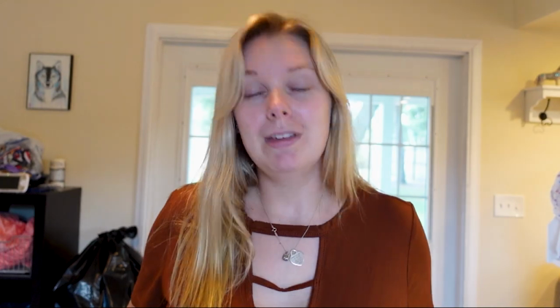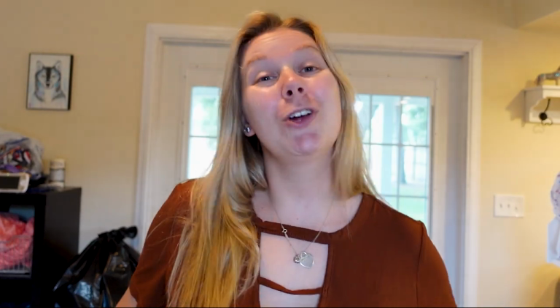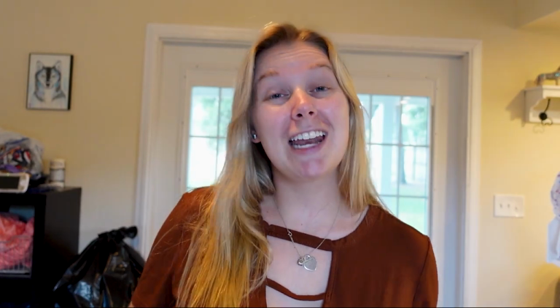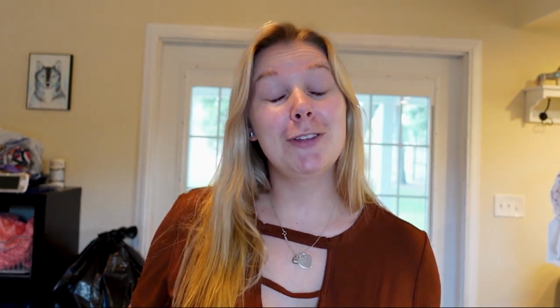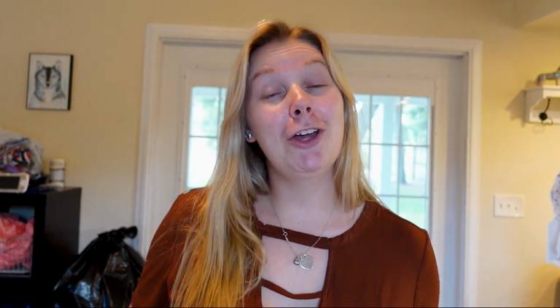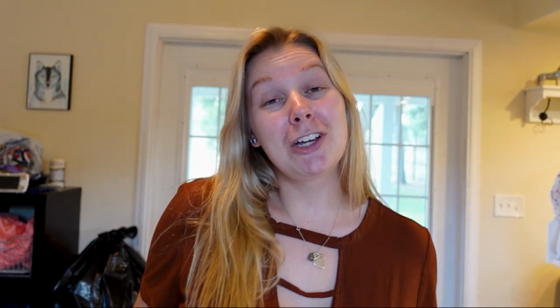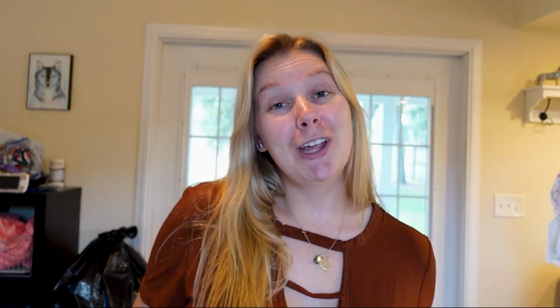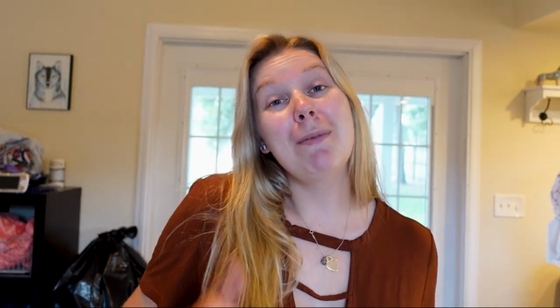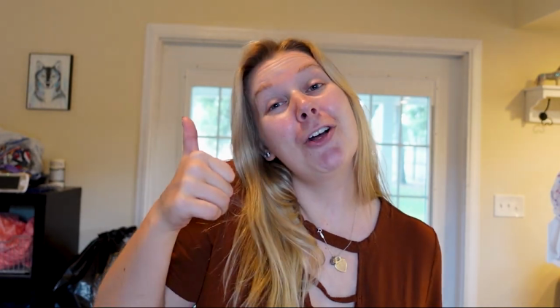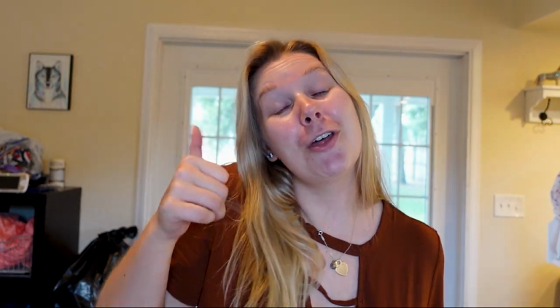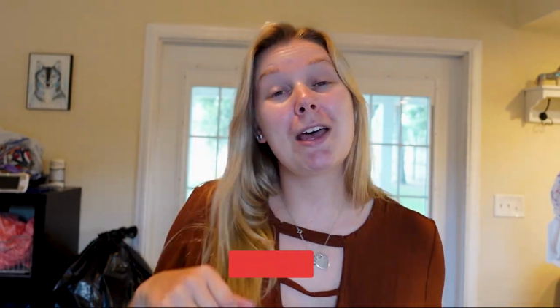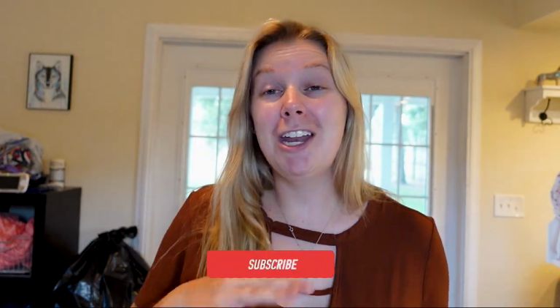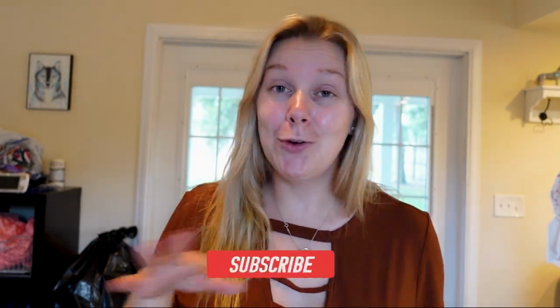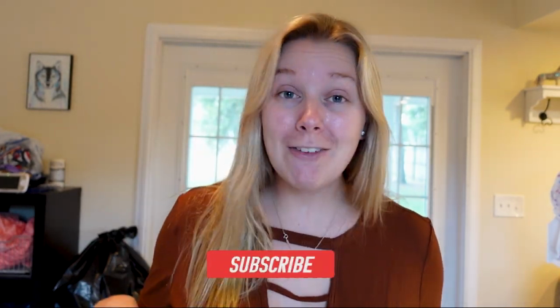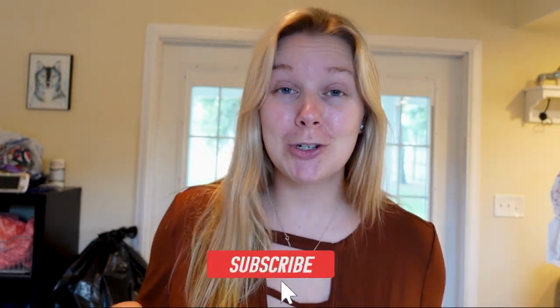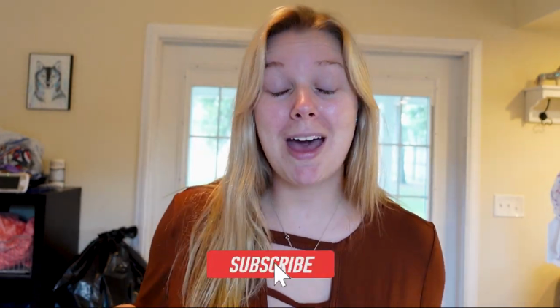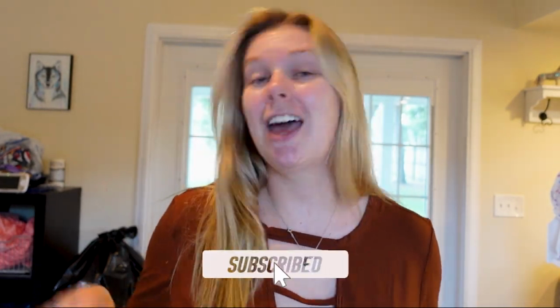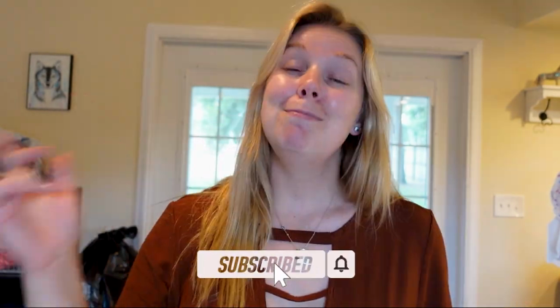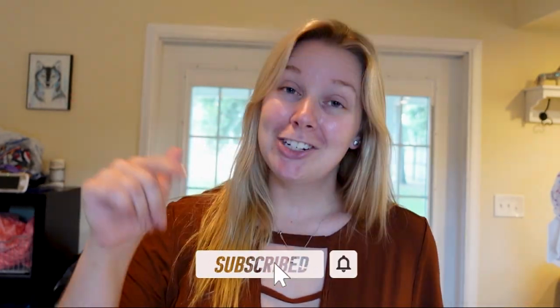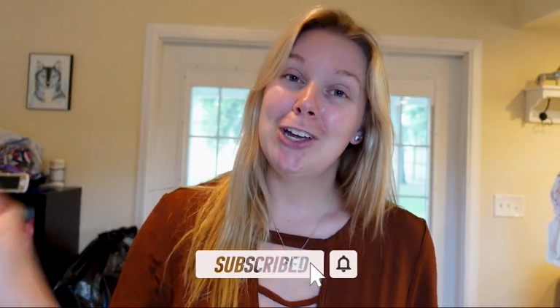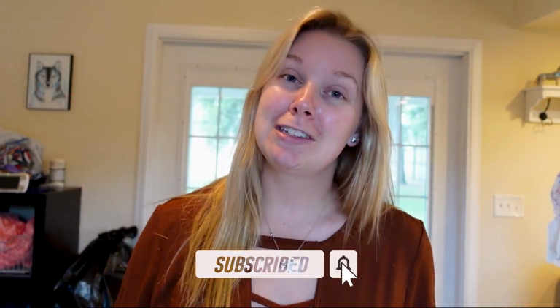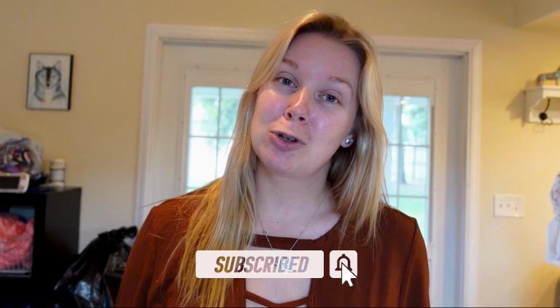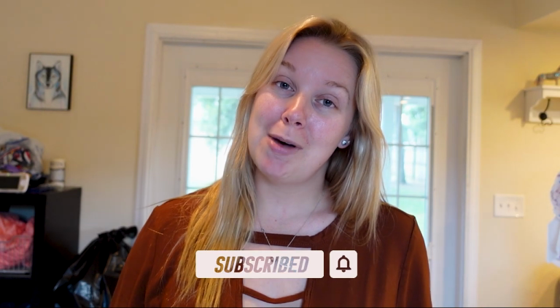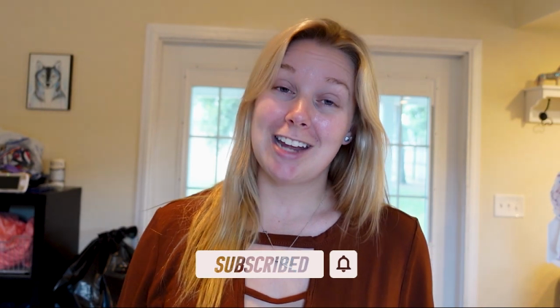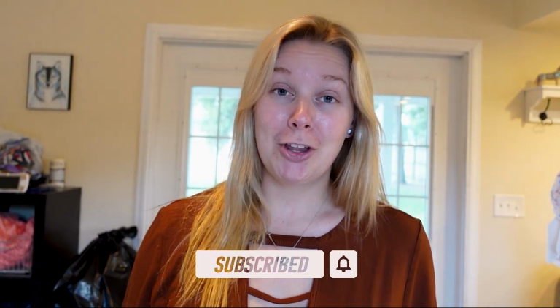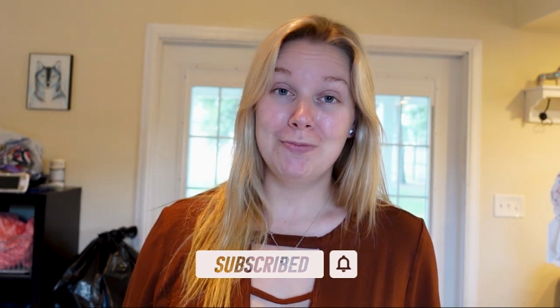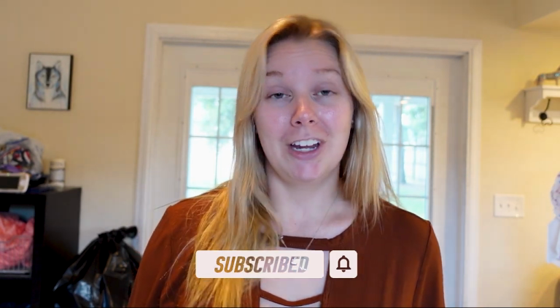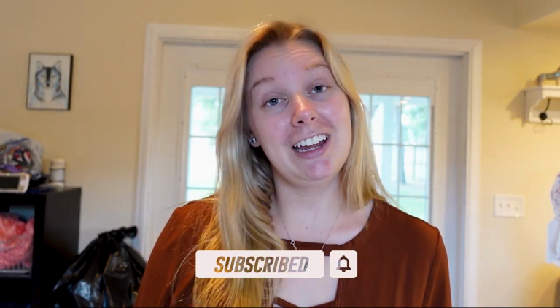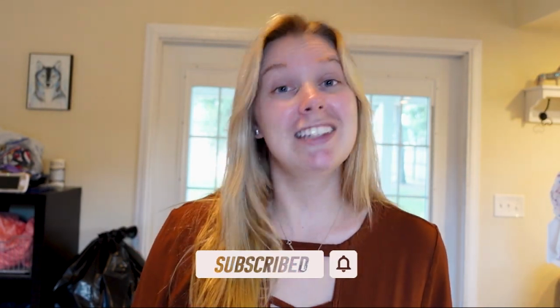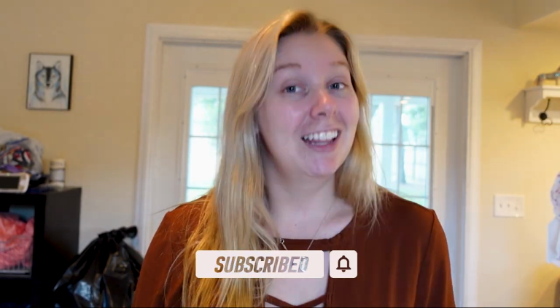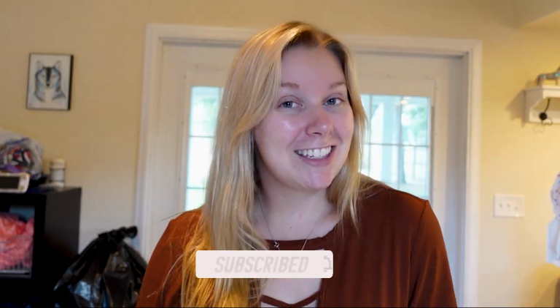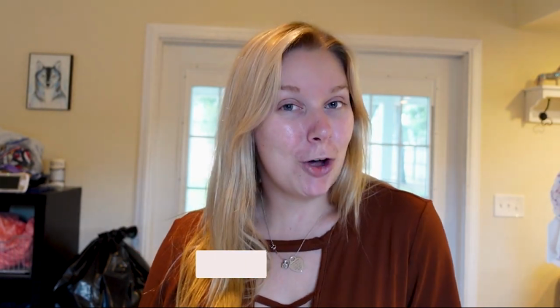If you're excited for this video, make sure you give it a big old thumbs up. And if you haven't joined the pack yet, make sure you hit the subscribe button down below. All right guys, let's sew.